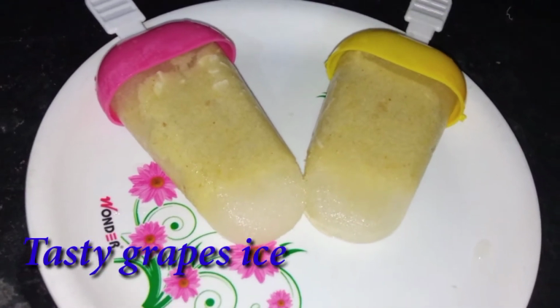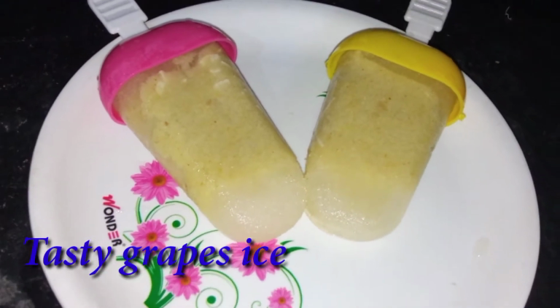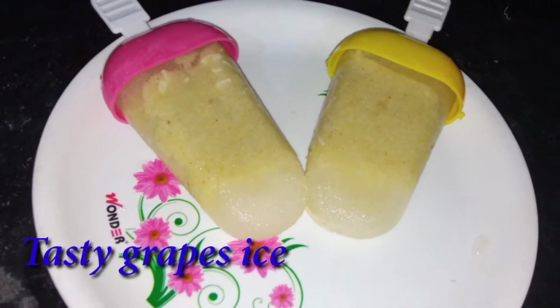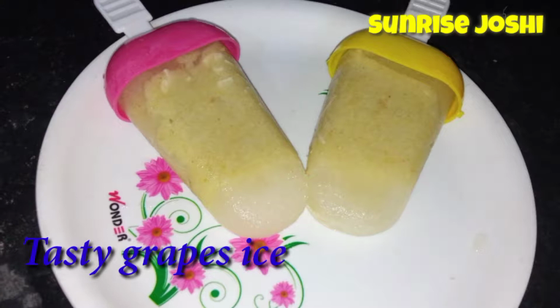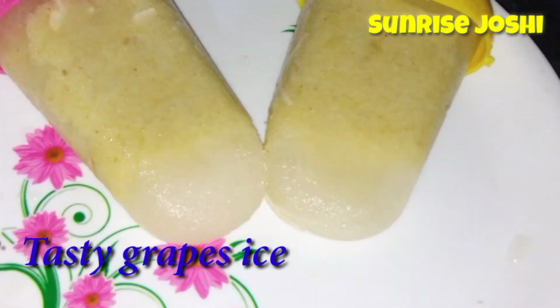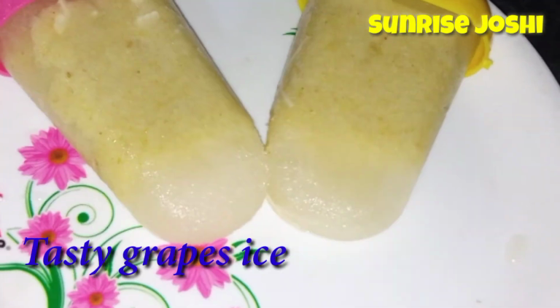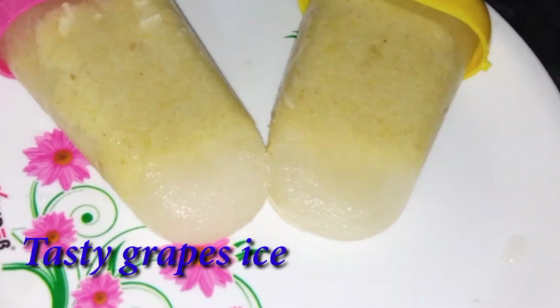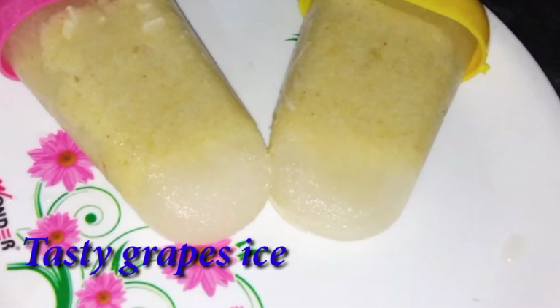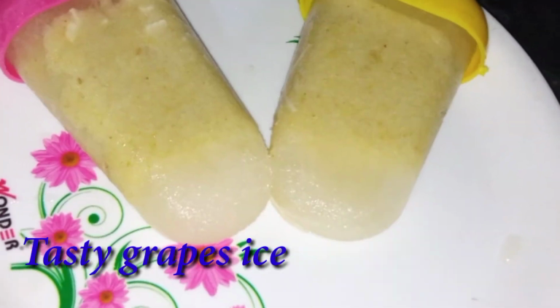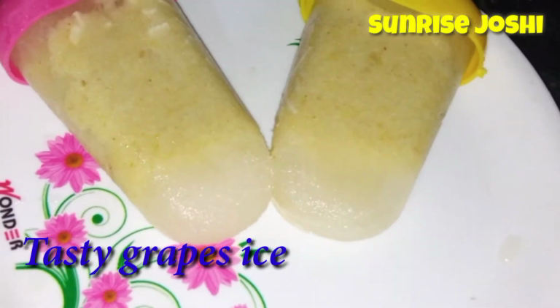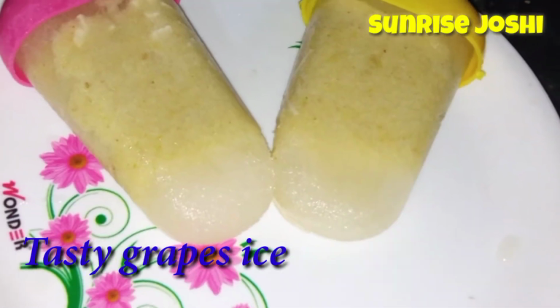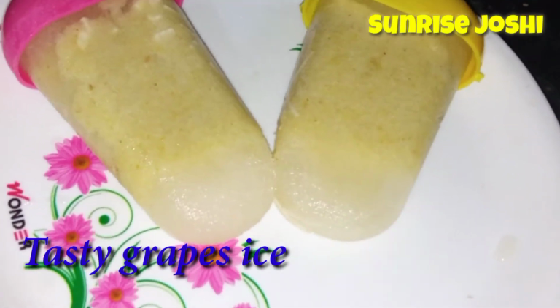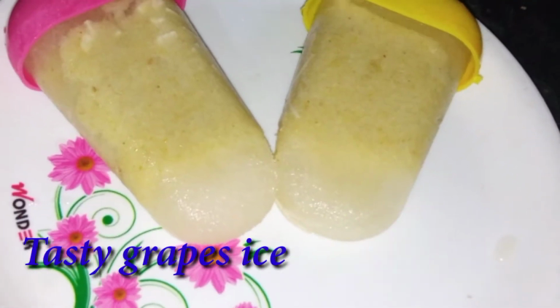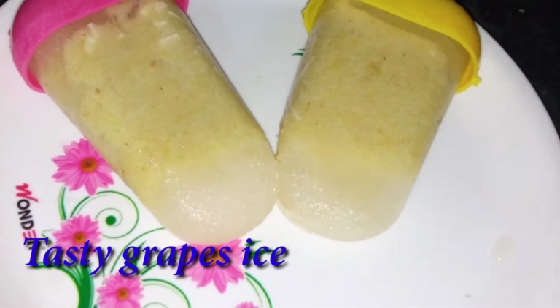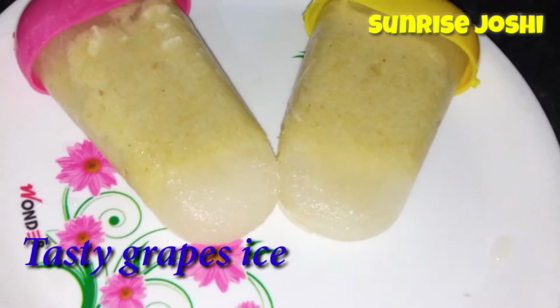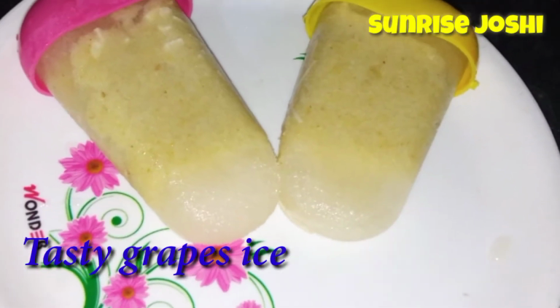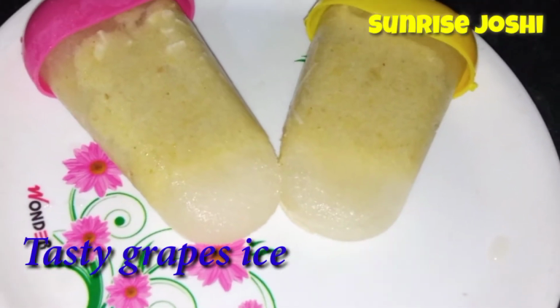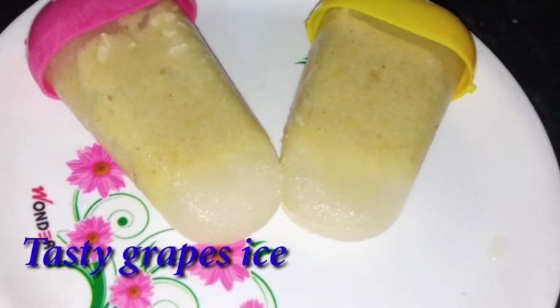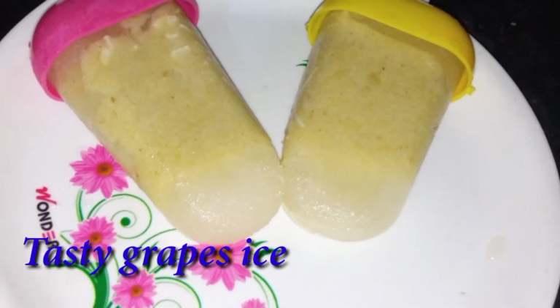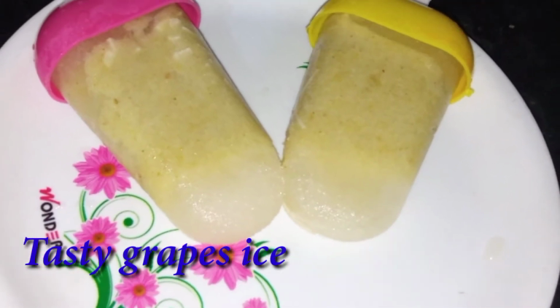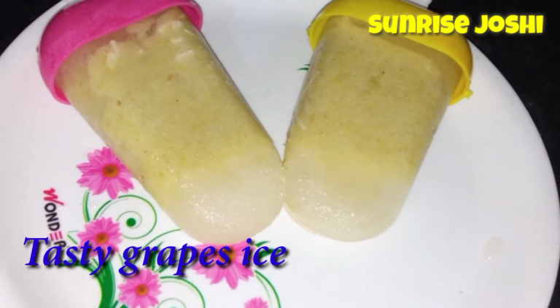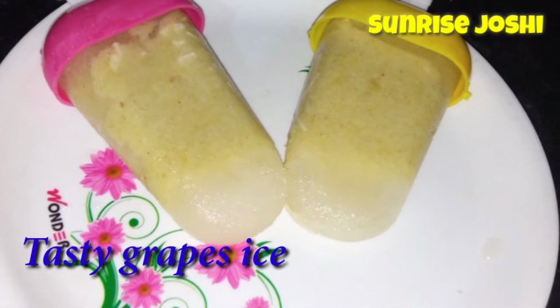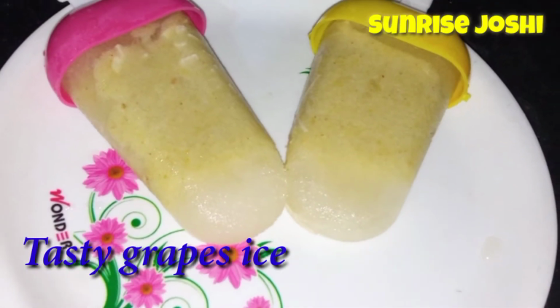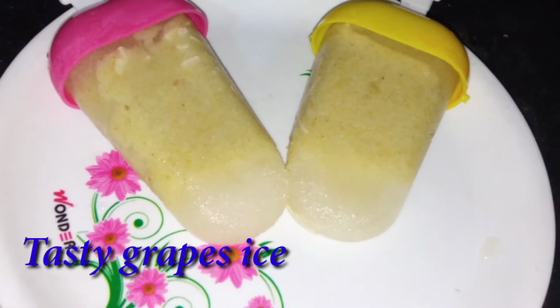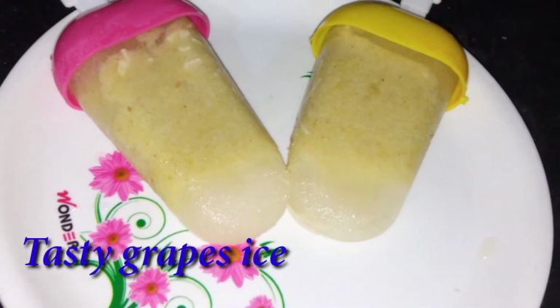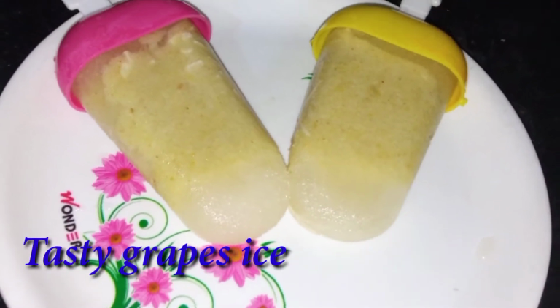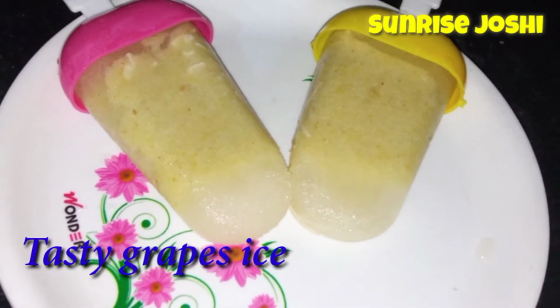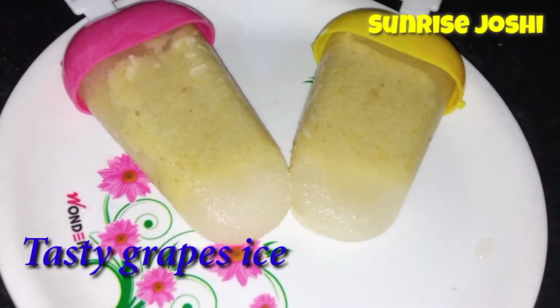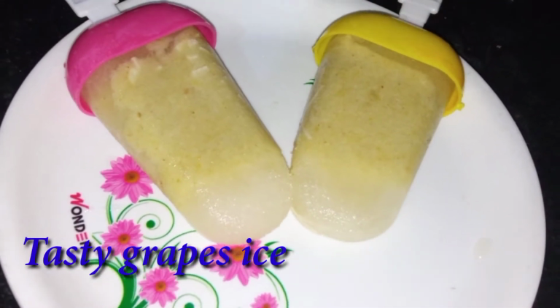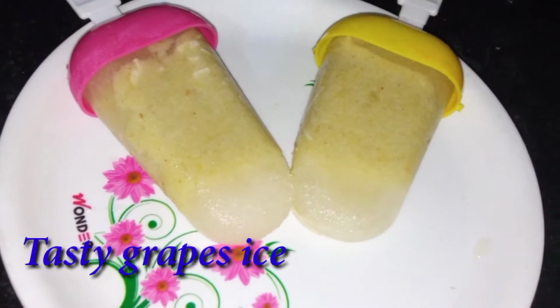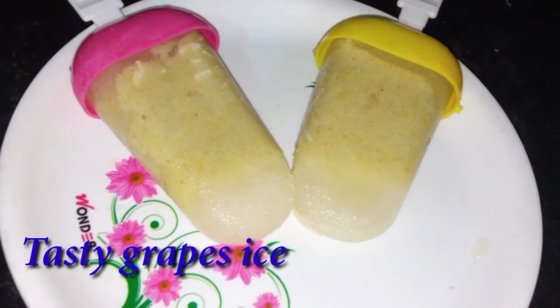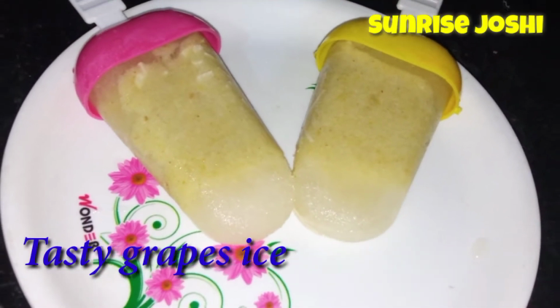We are preparing grapes and ice cream today. It's very good and very tasty.